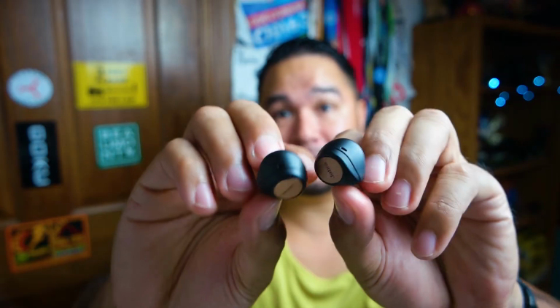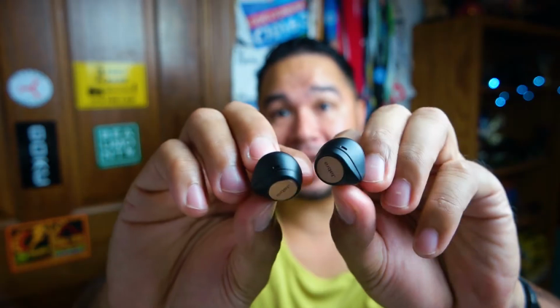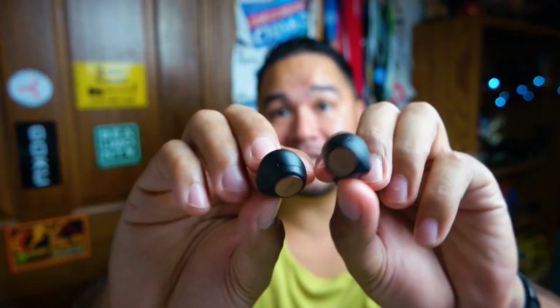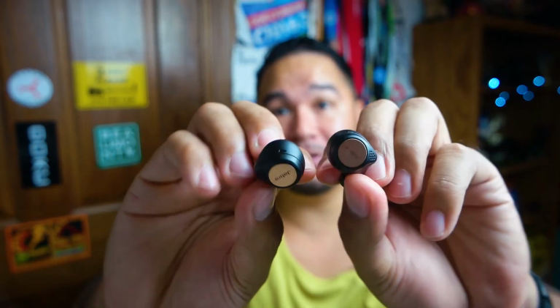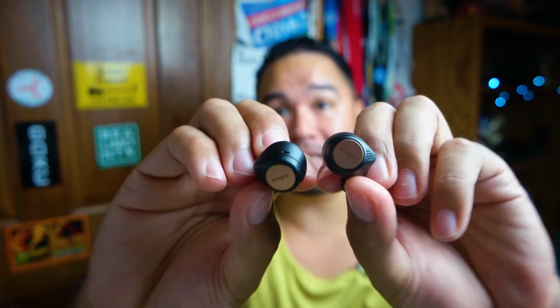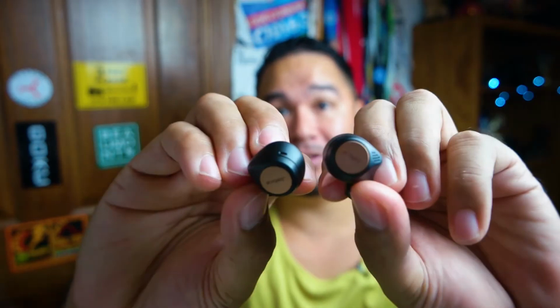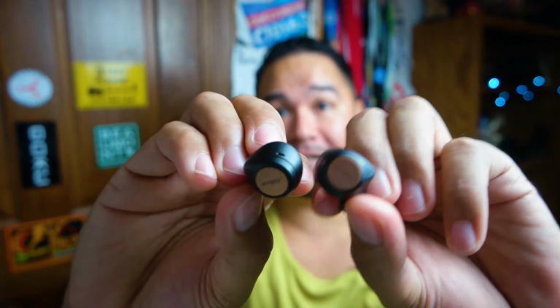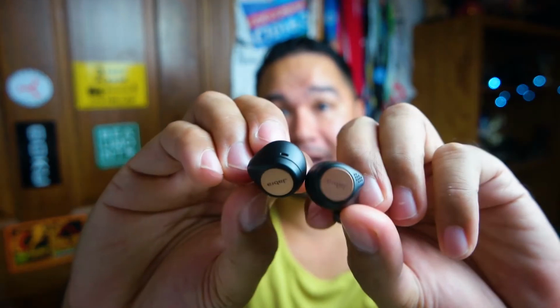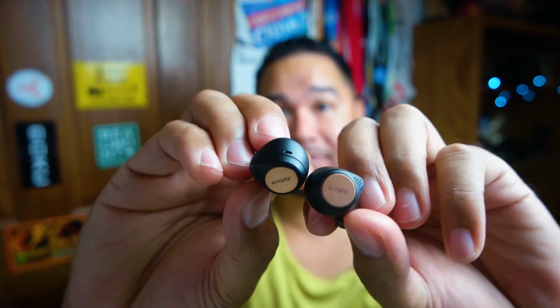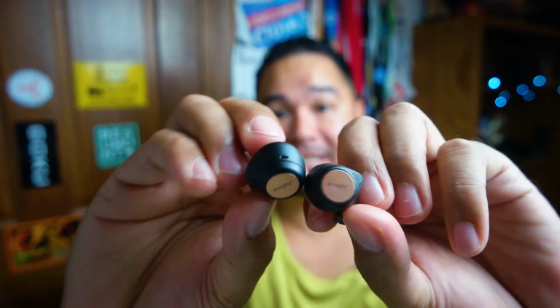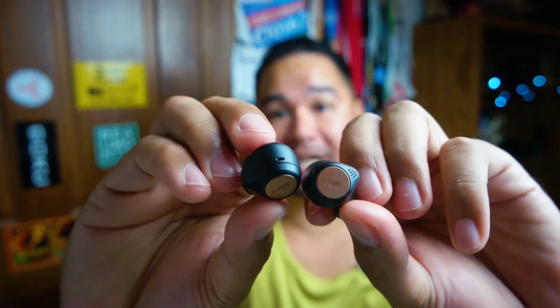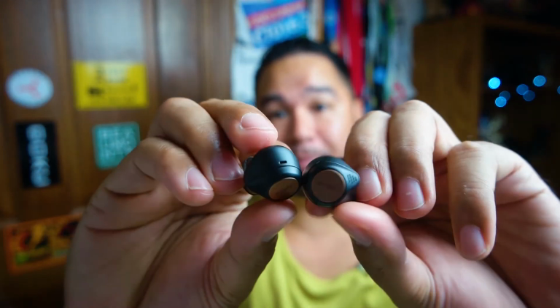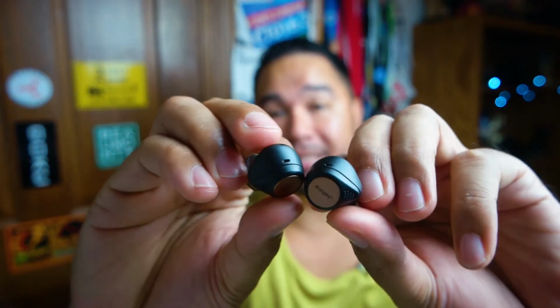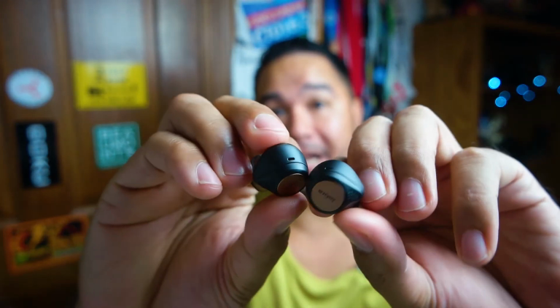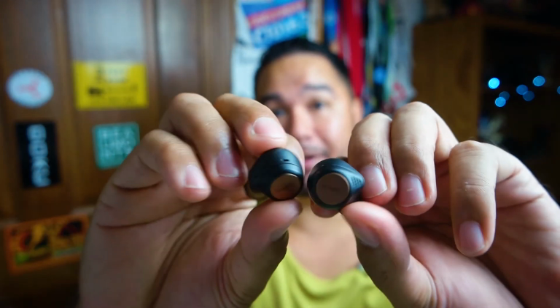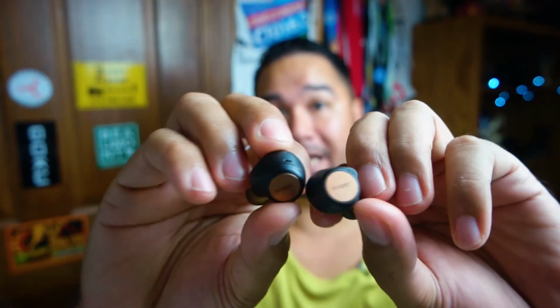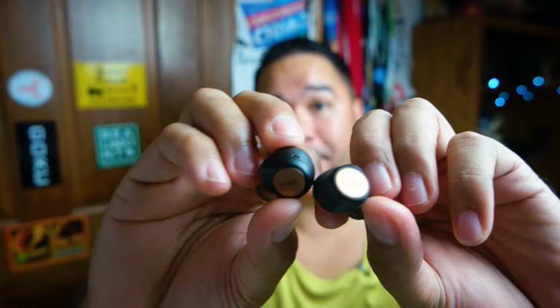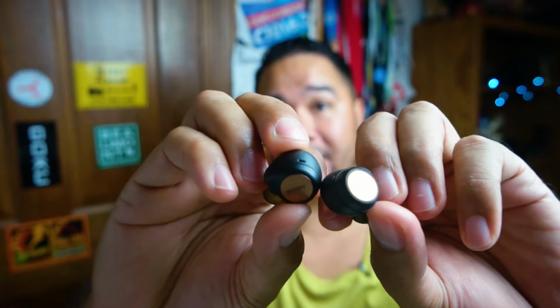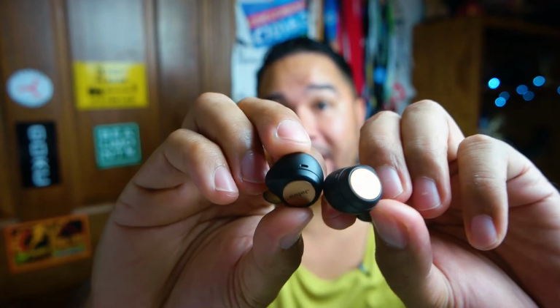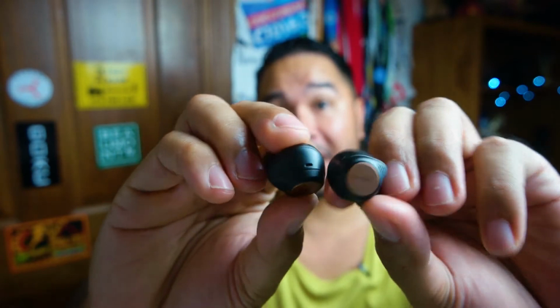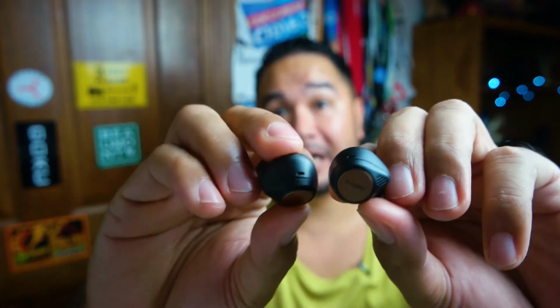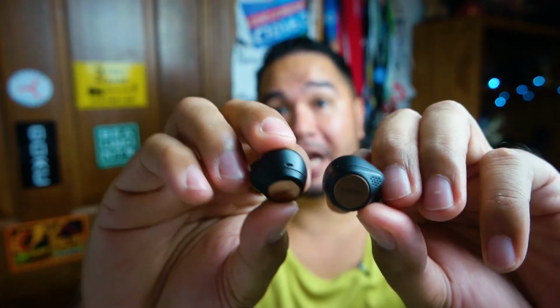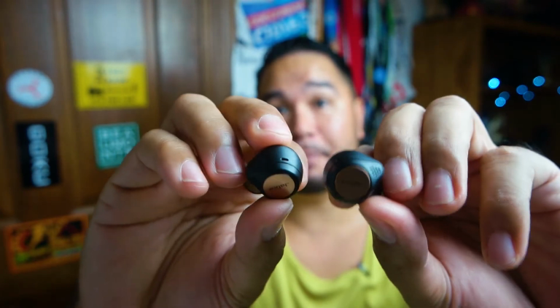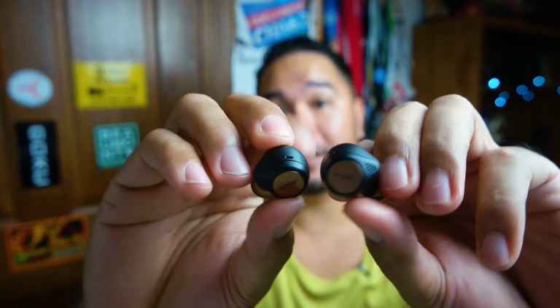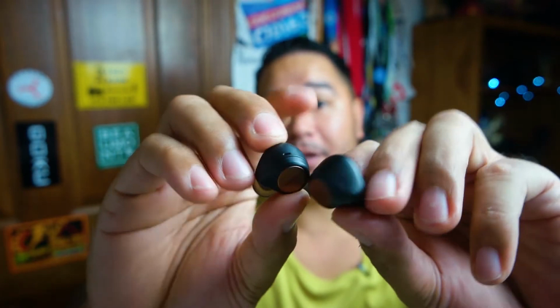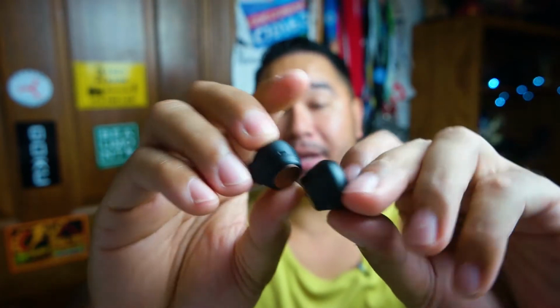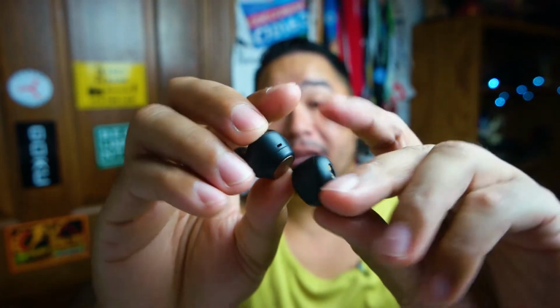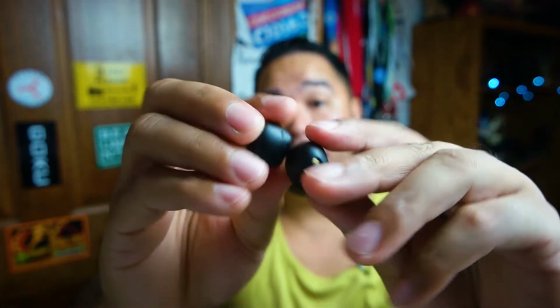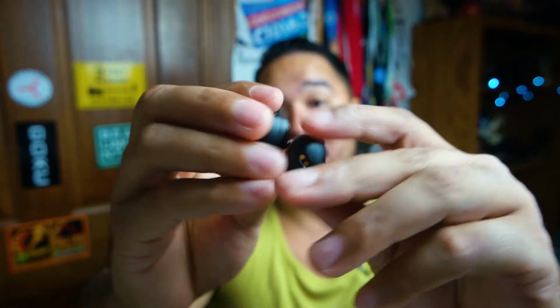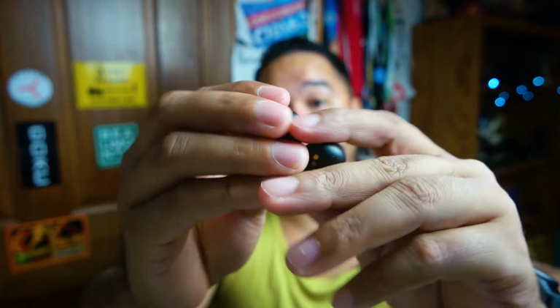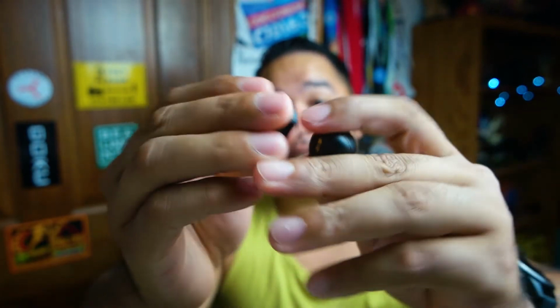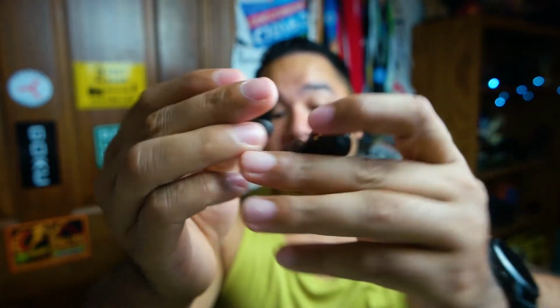I do like the look of these earbuds — they are nice, especially that copper colorway. Really nice.